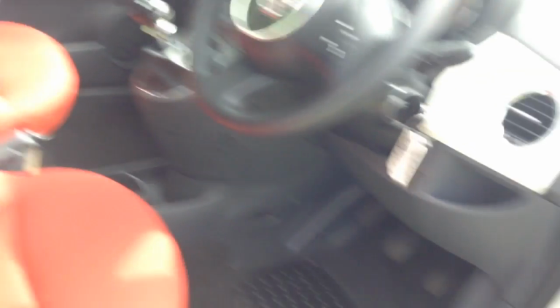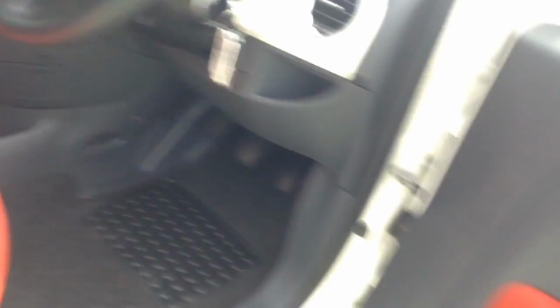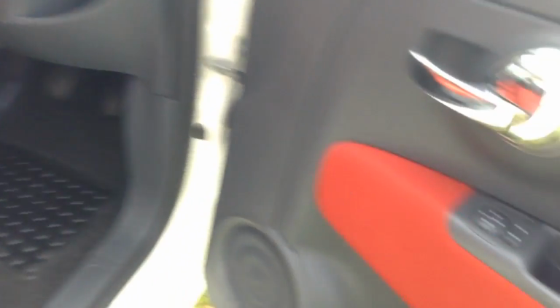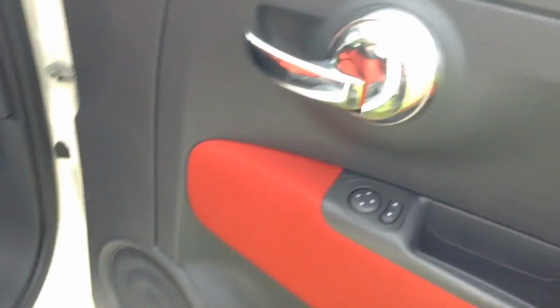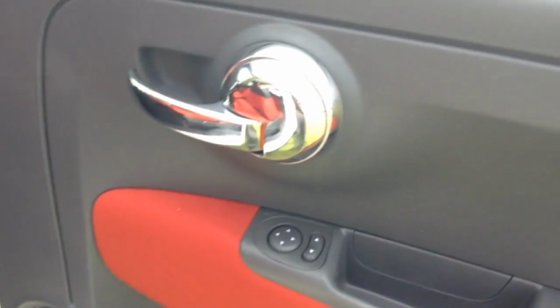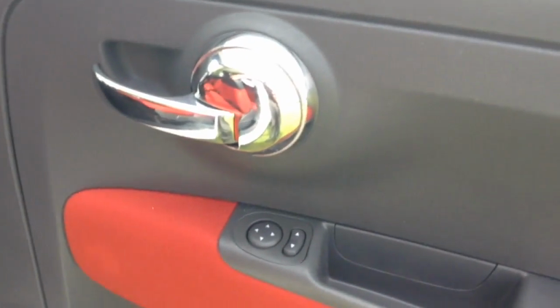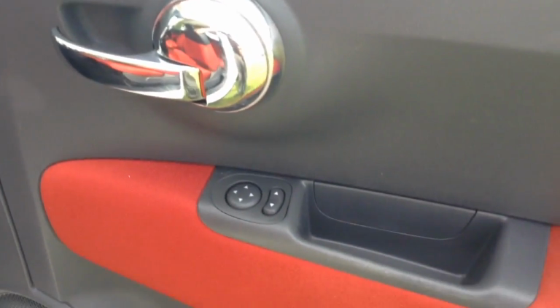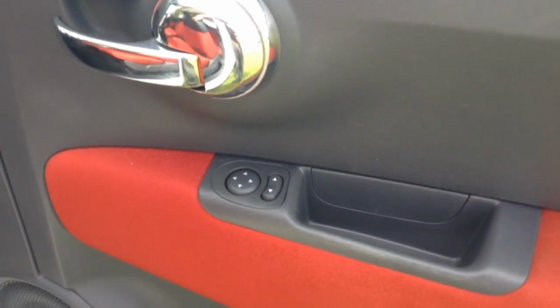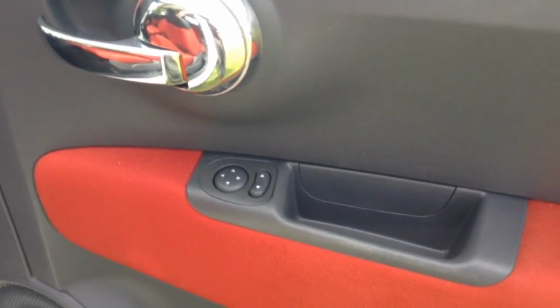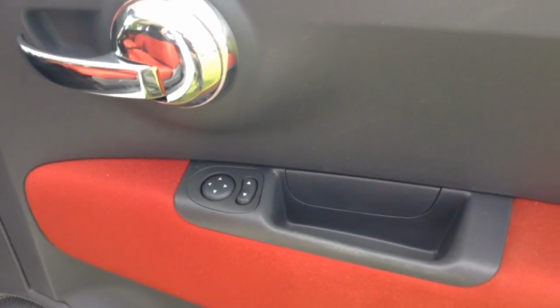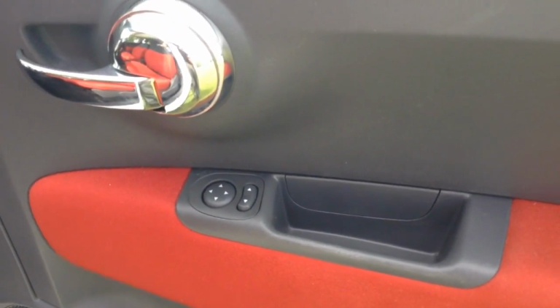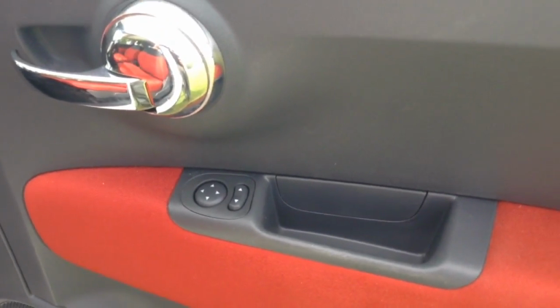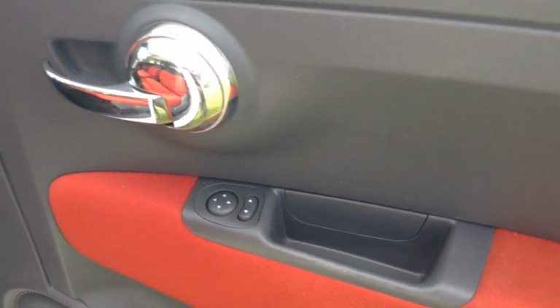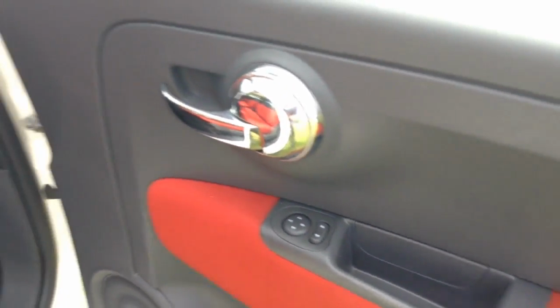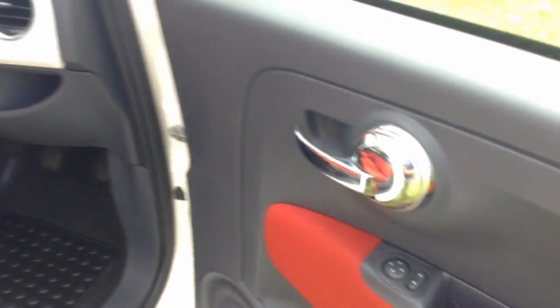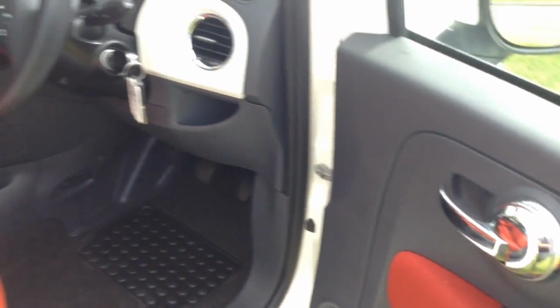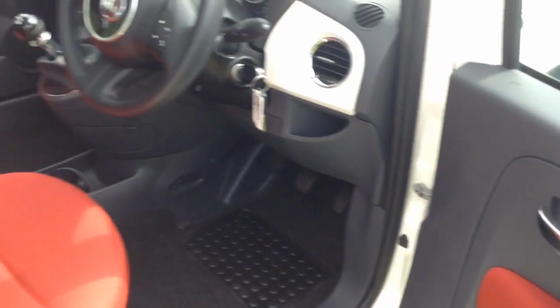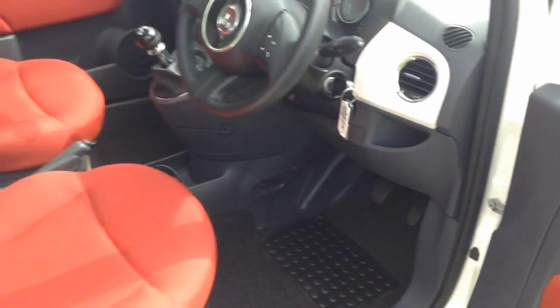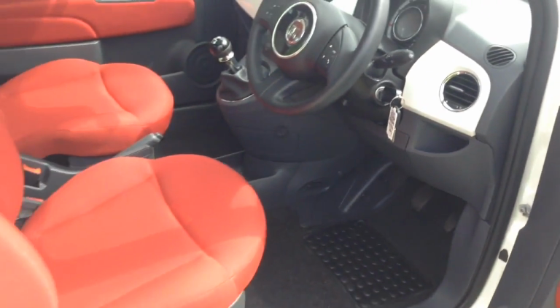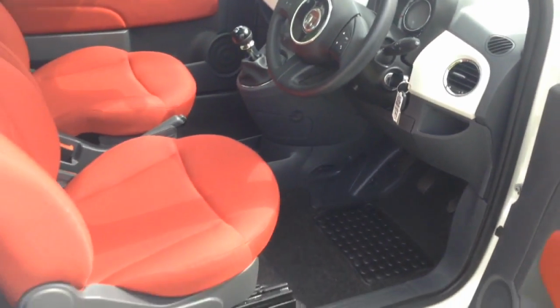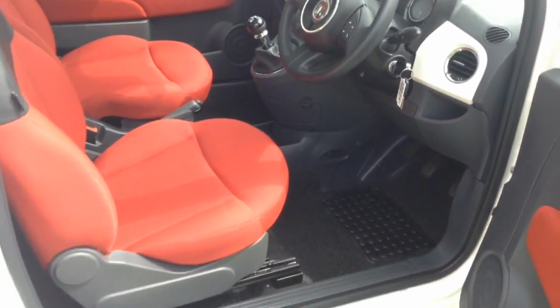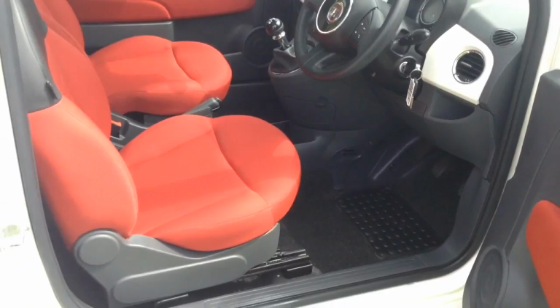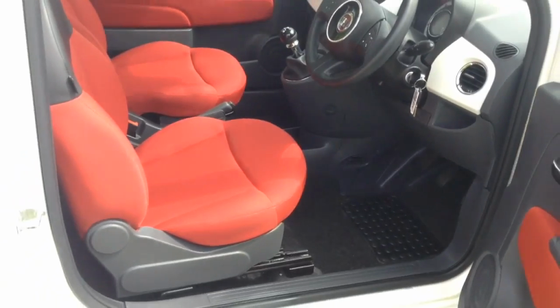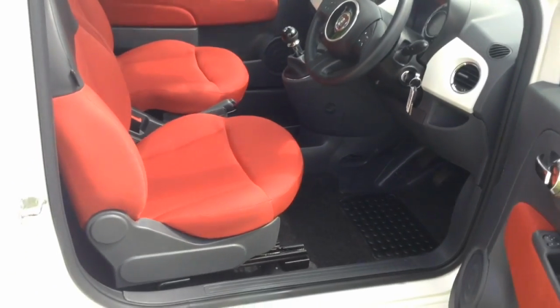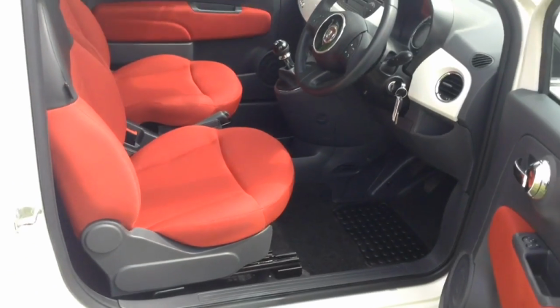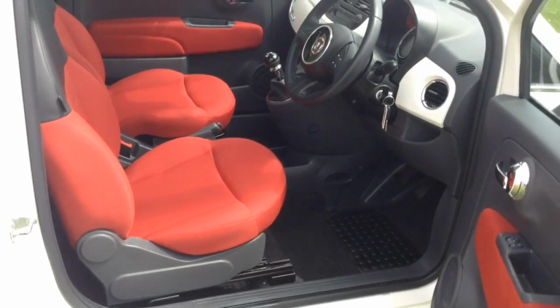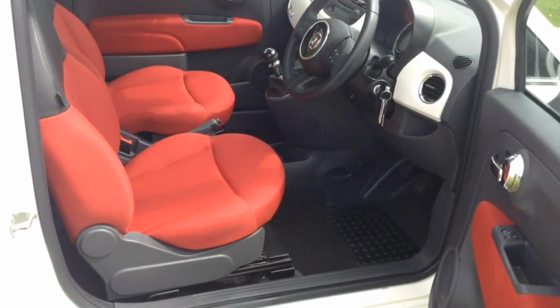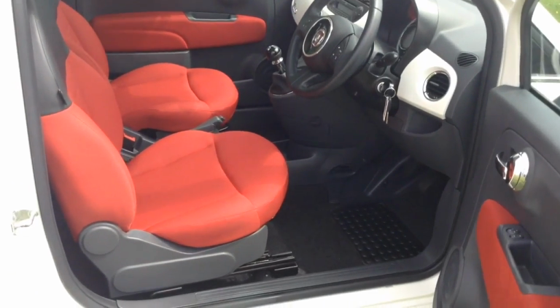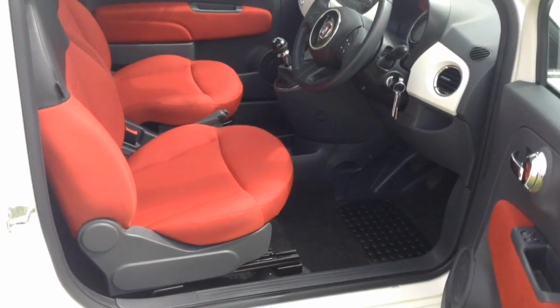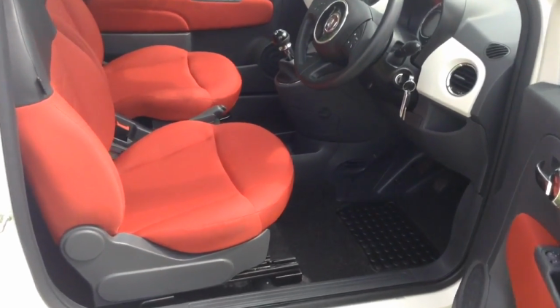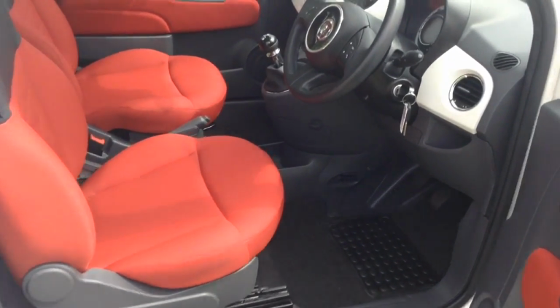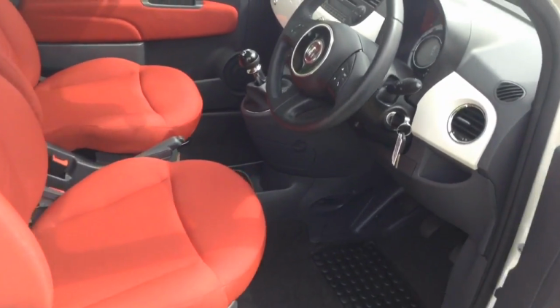Moving into the front, you have your electric mirror adjustments on the door, and the same interior running through to the front of the vehicle as well.